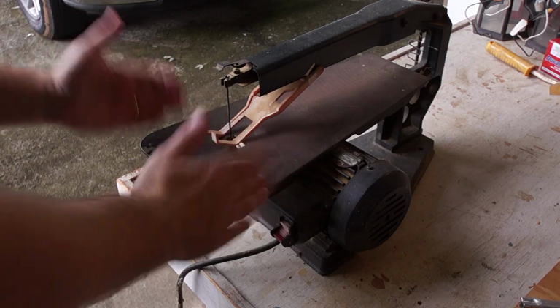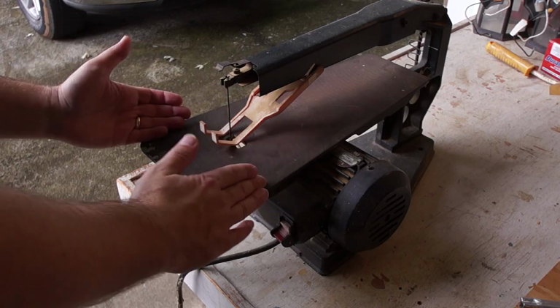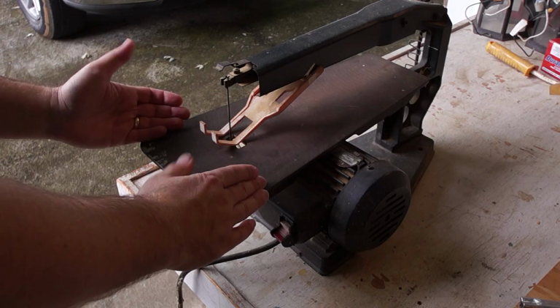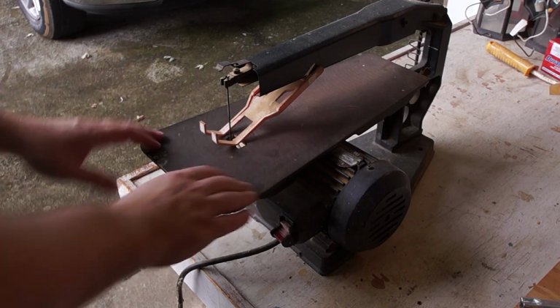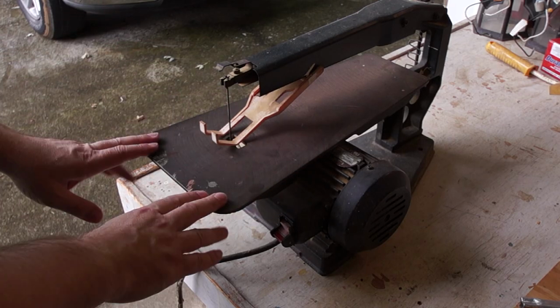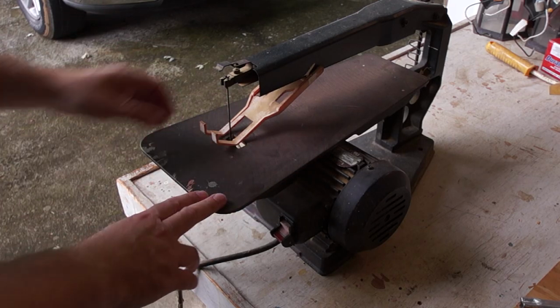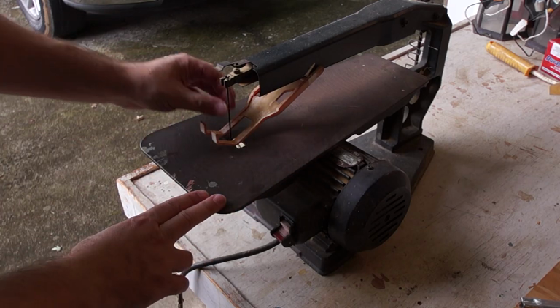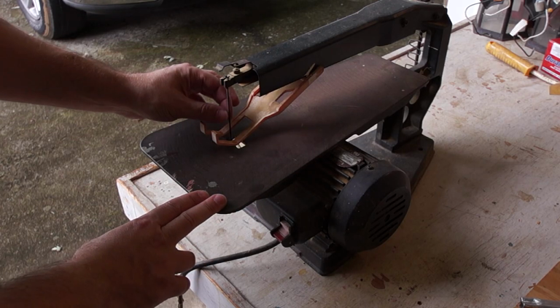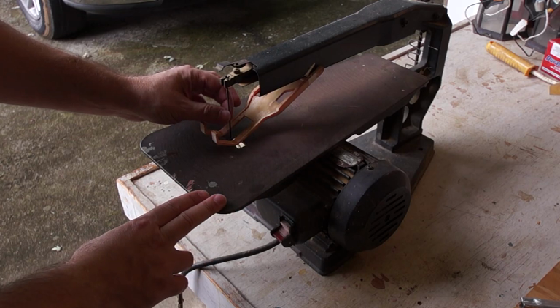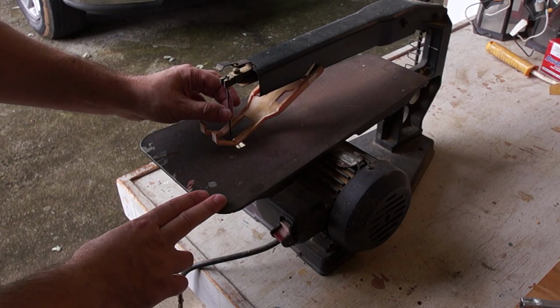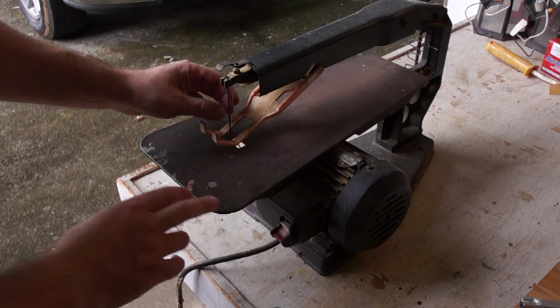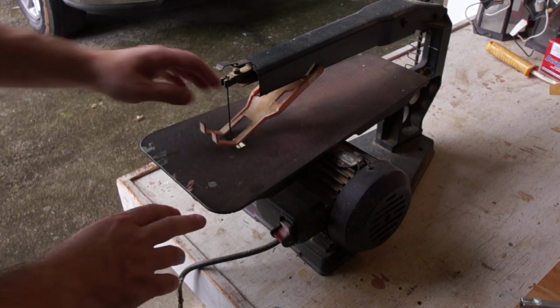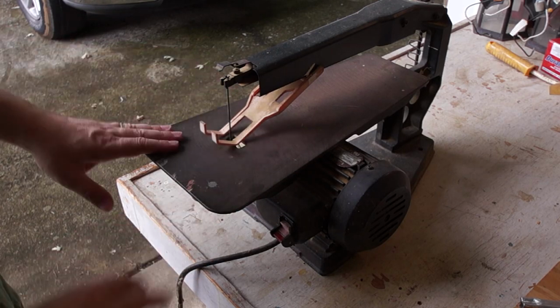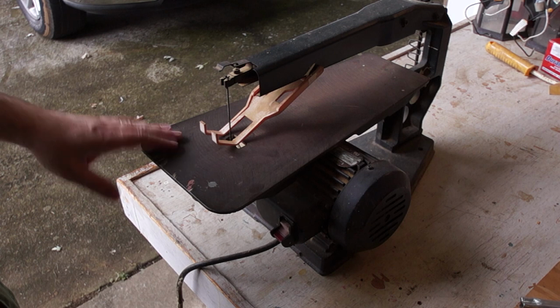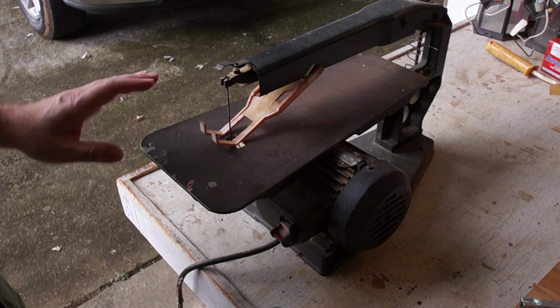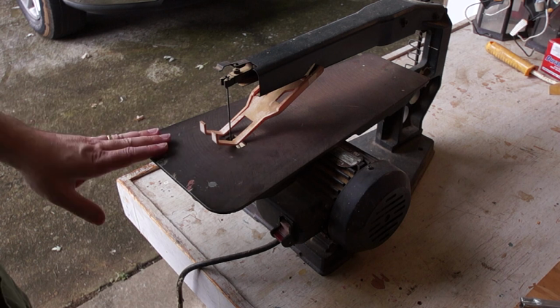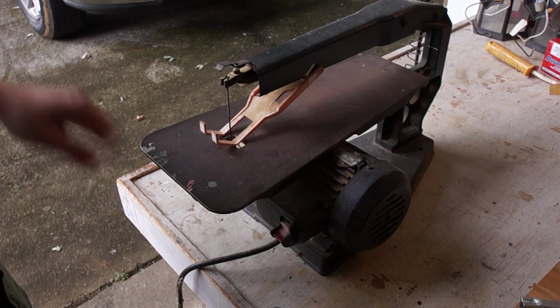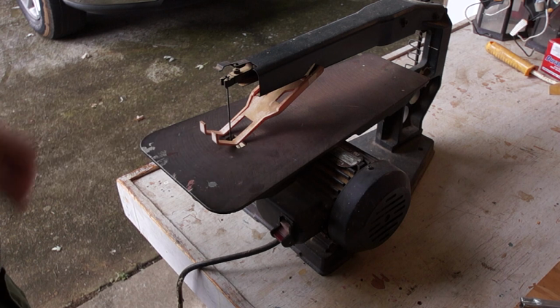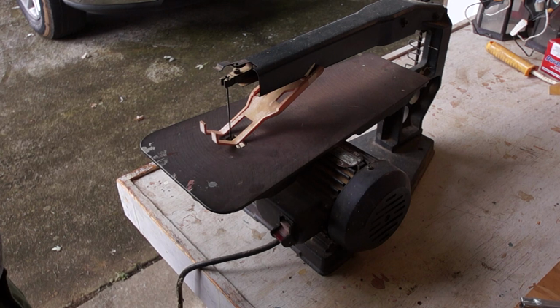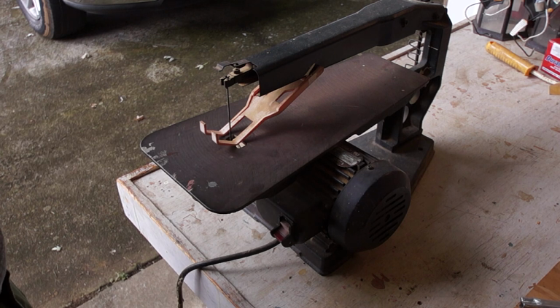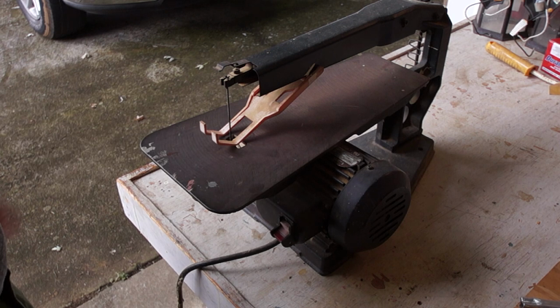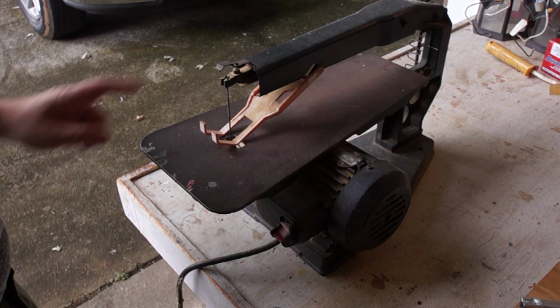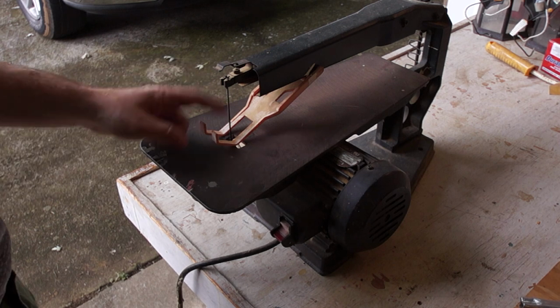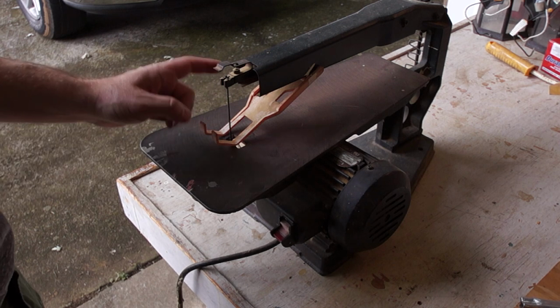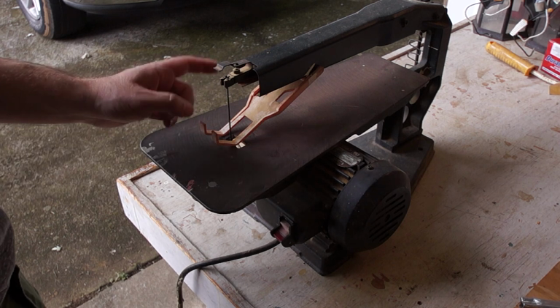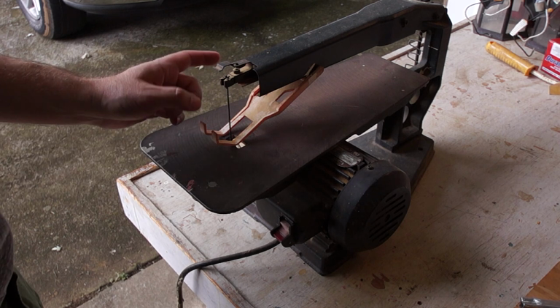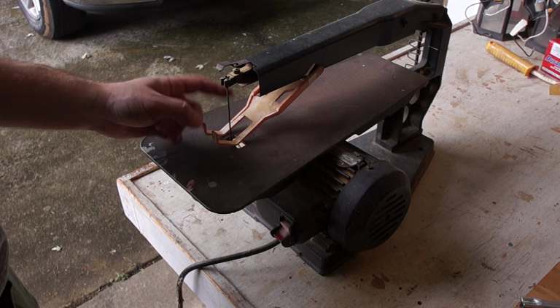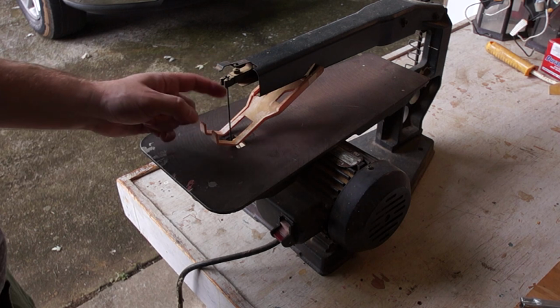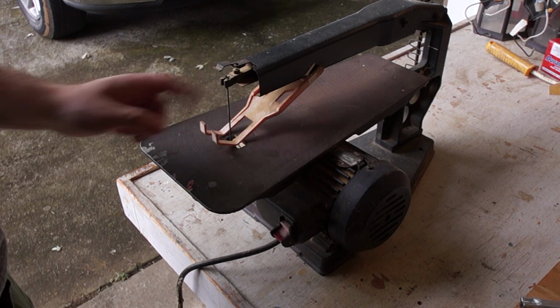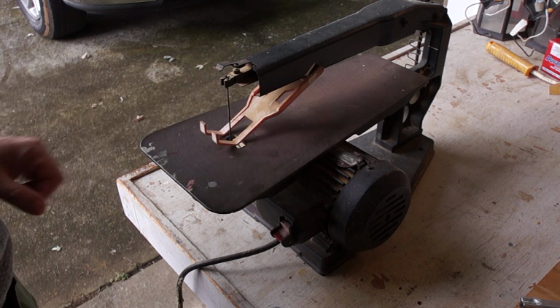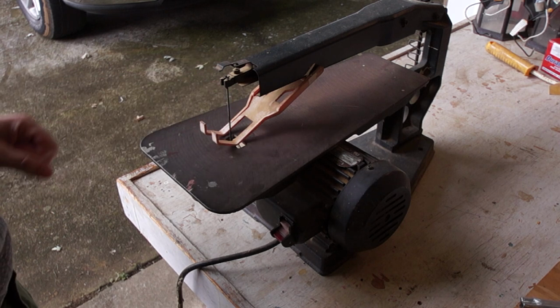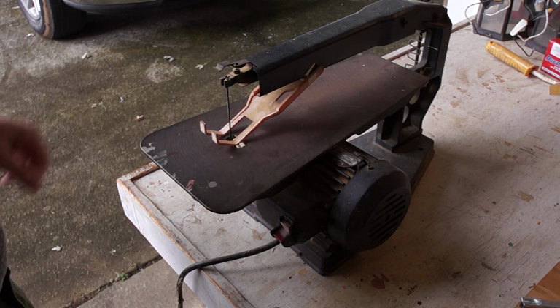Got the scroll saw. Looking at the blade here — looks like I need to go get a new one. Let's go take care of this real quick.